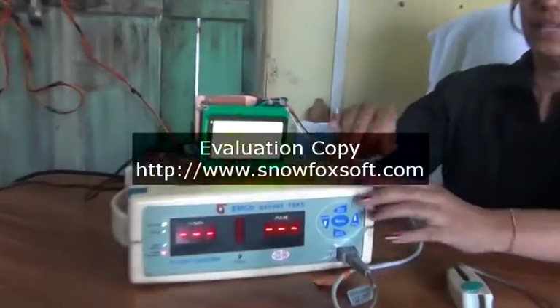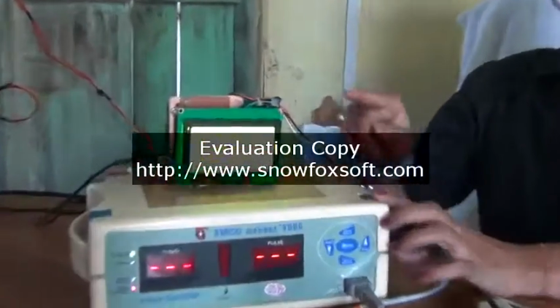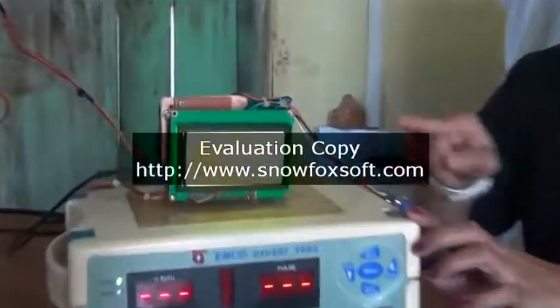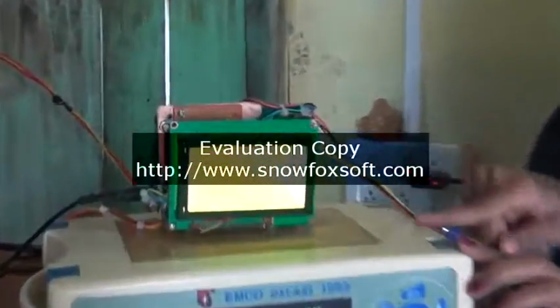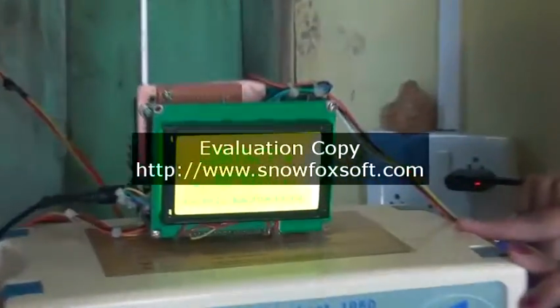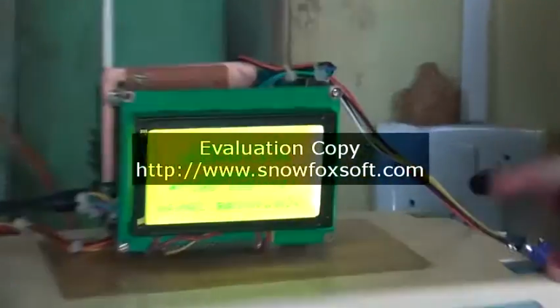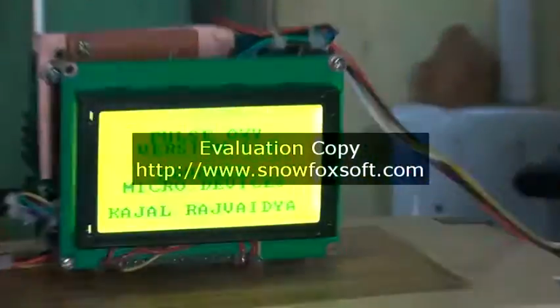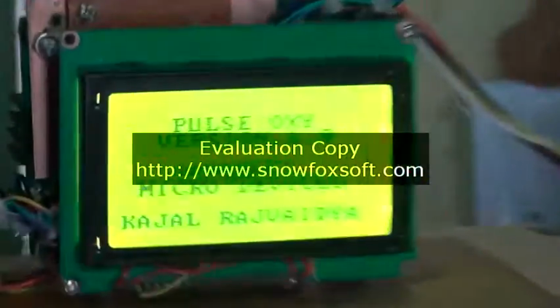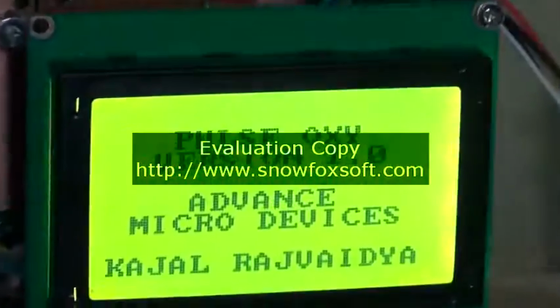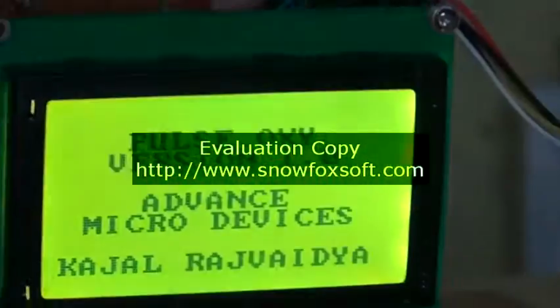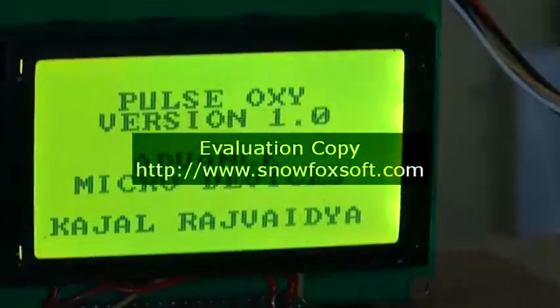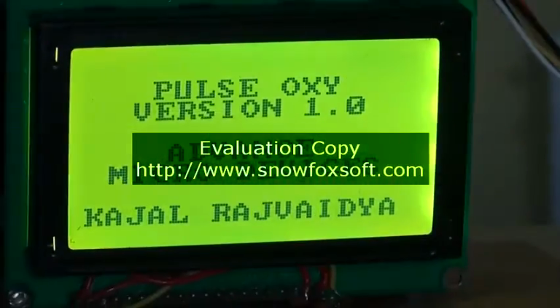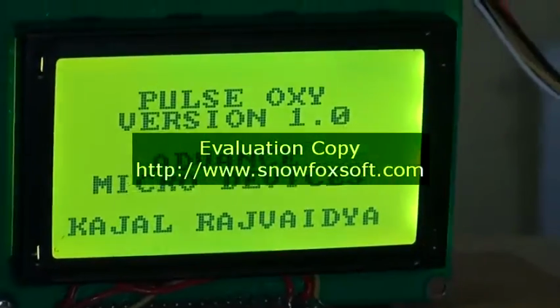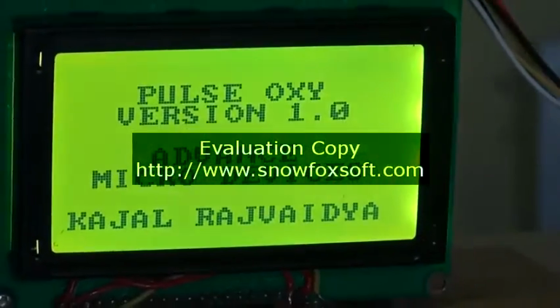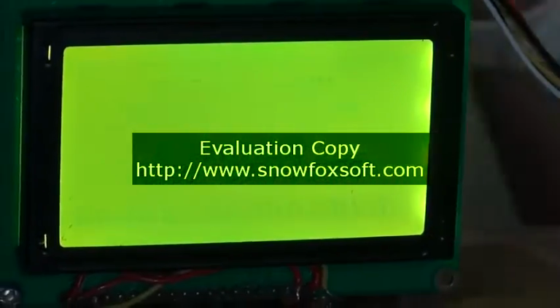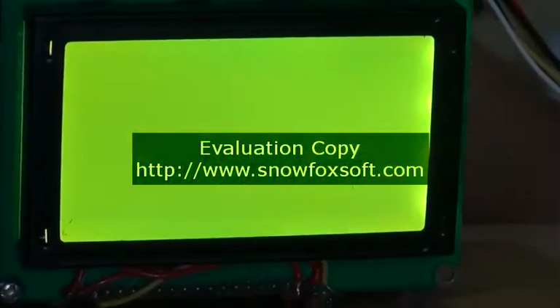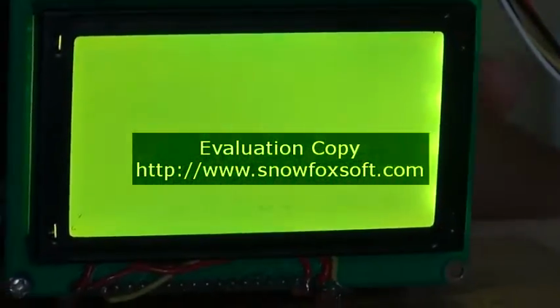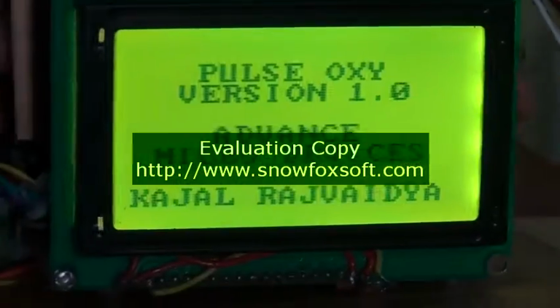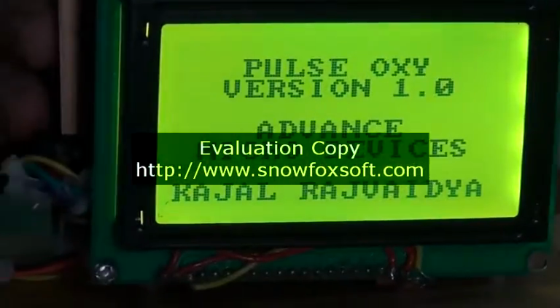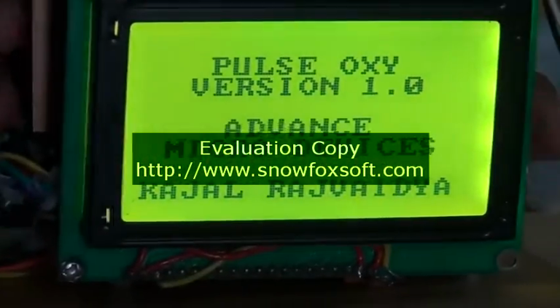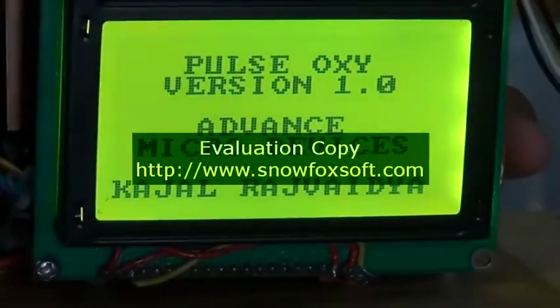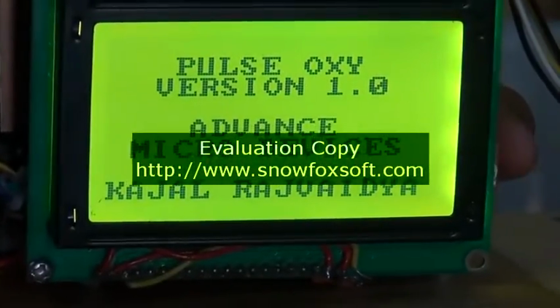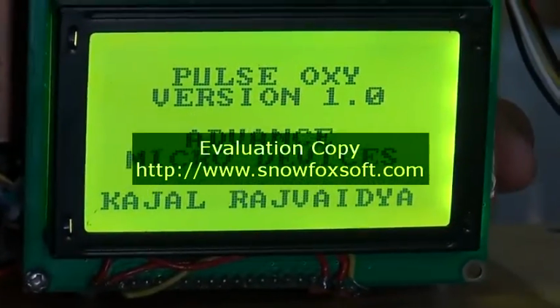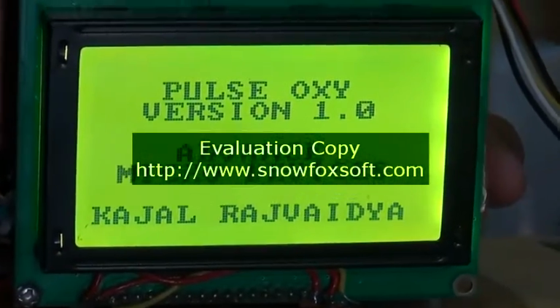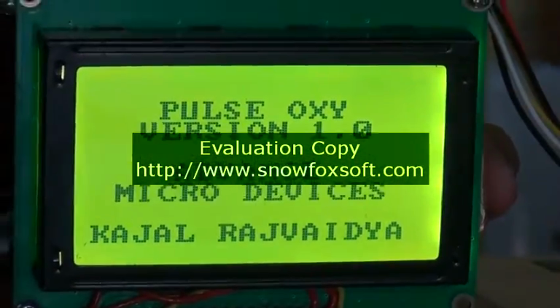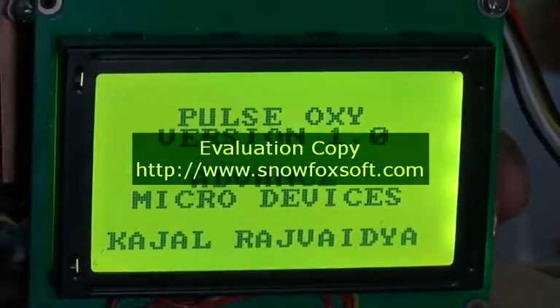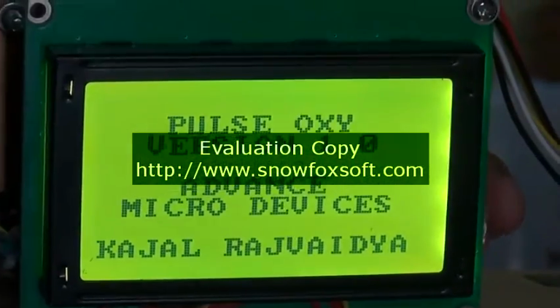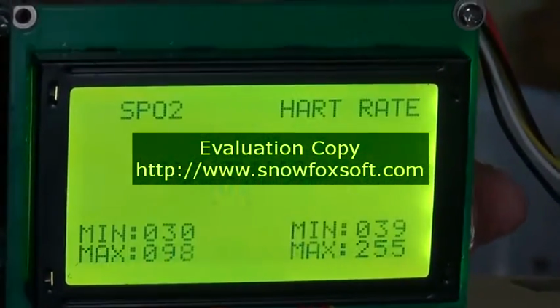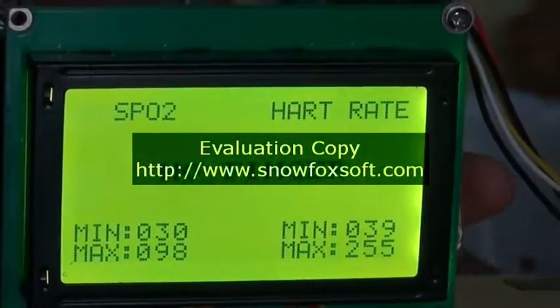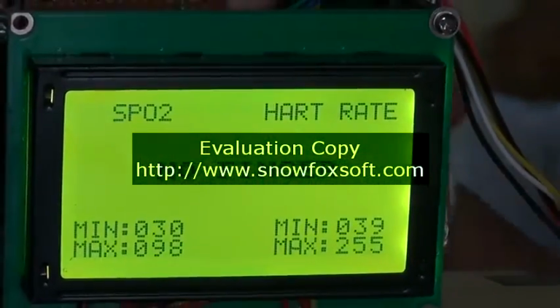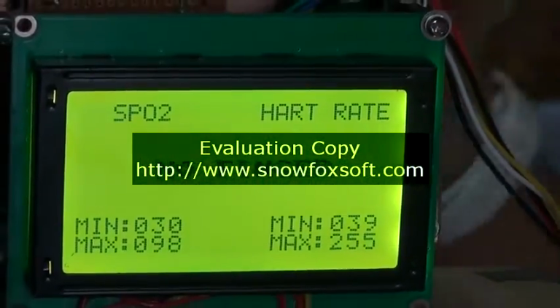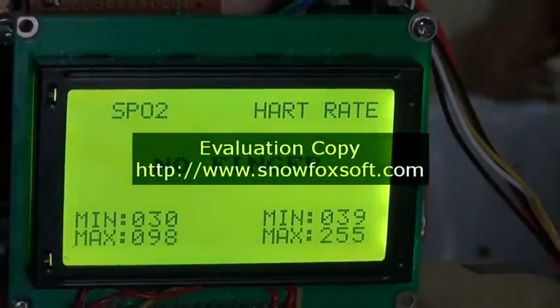This is the standard pulse oximeter, and this is the prototype developed by Advanced Micro Devices.